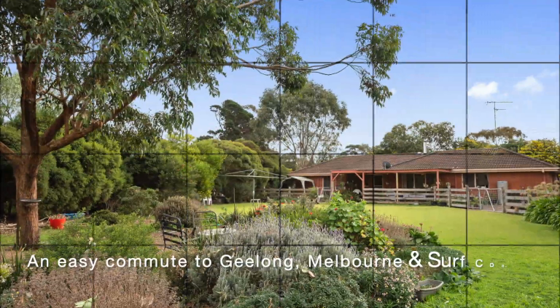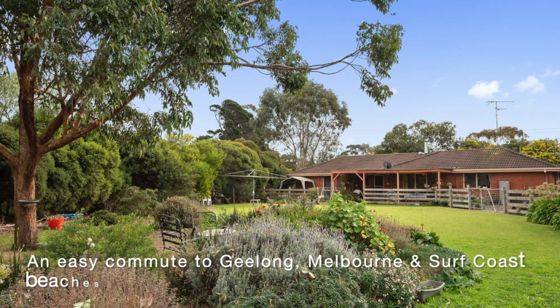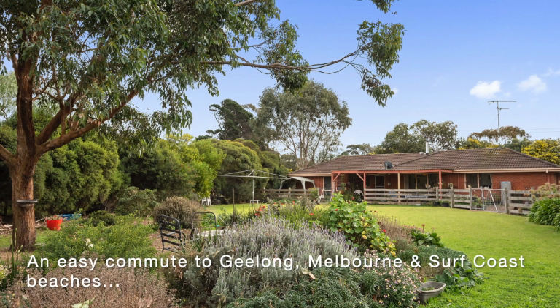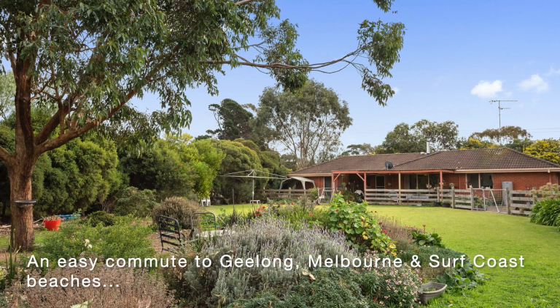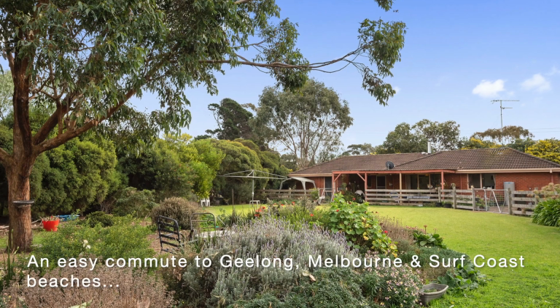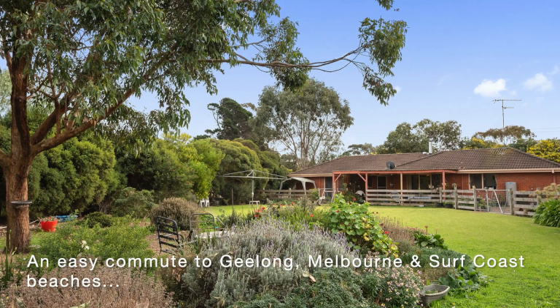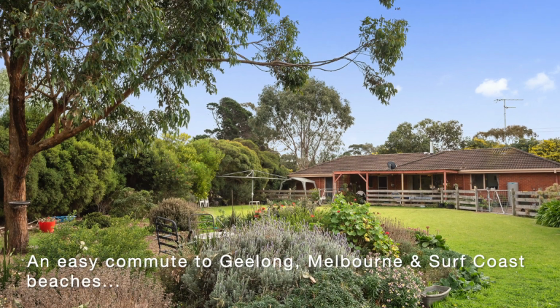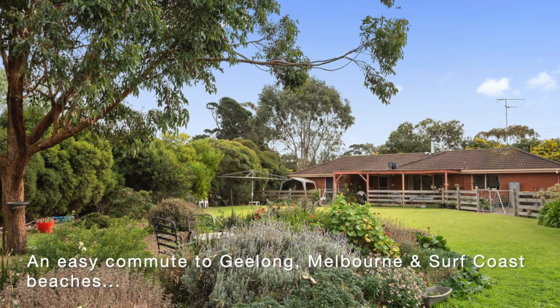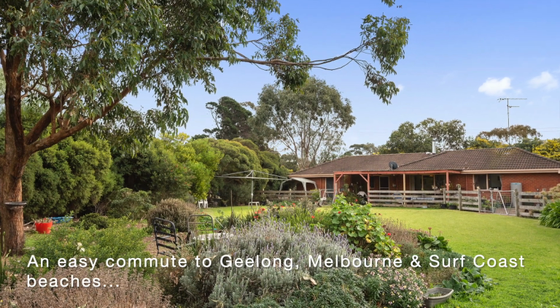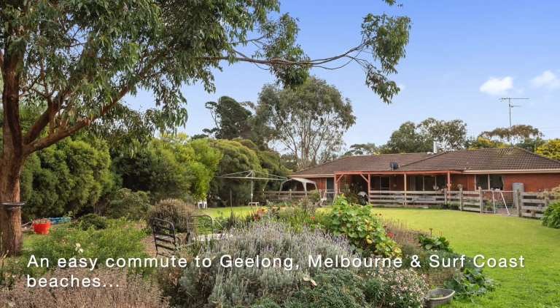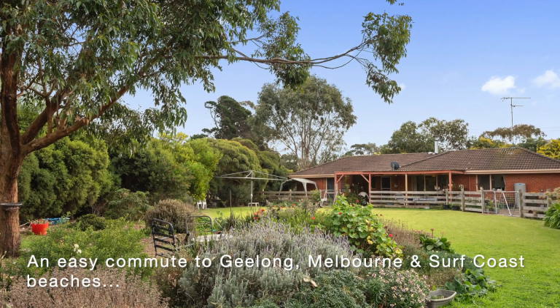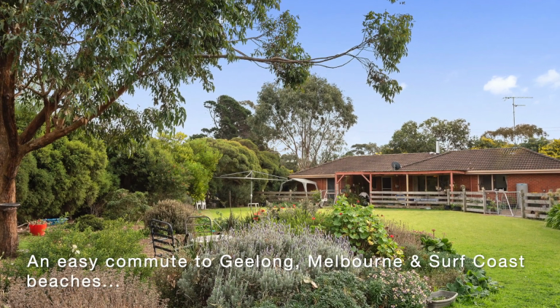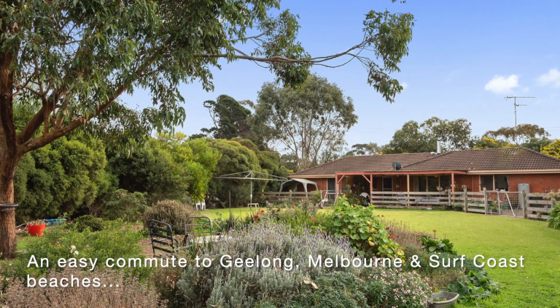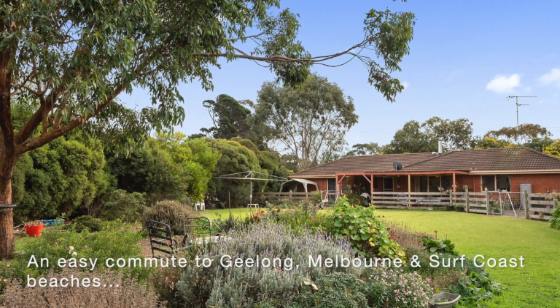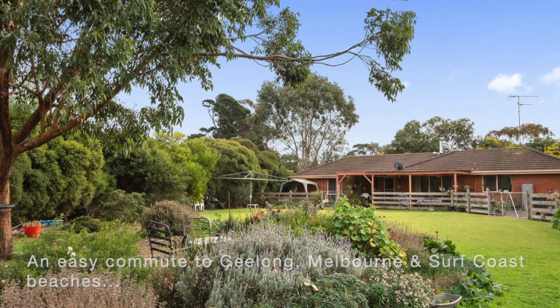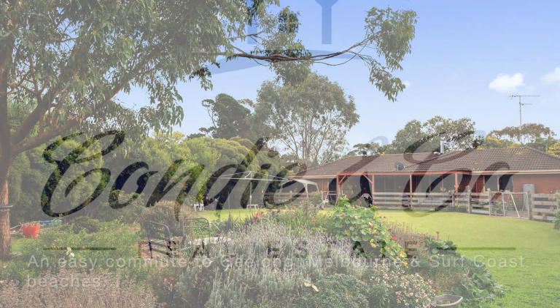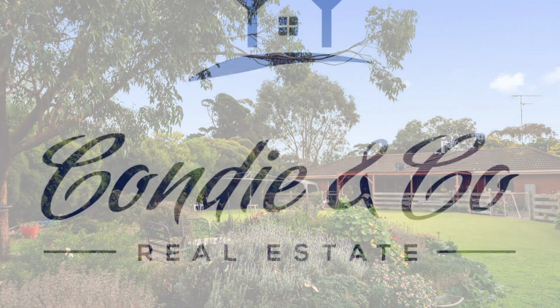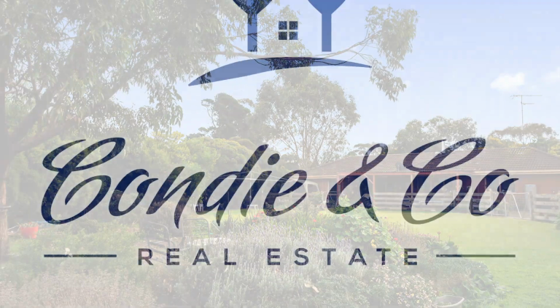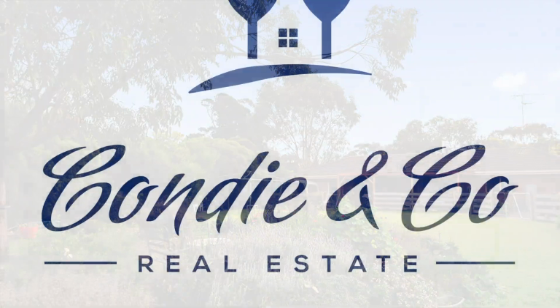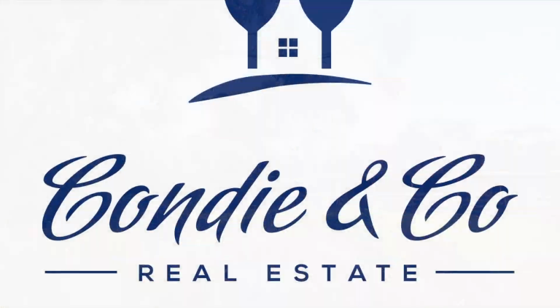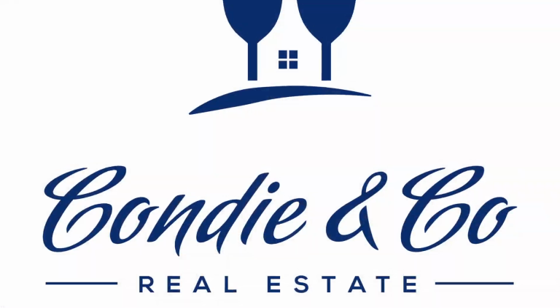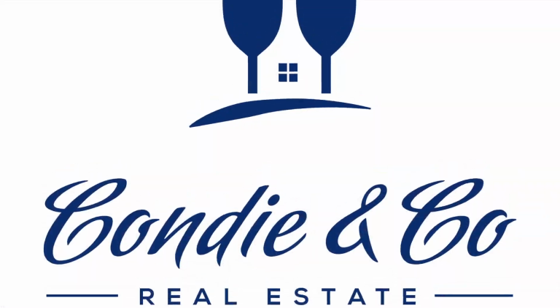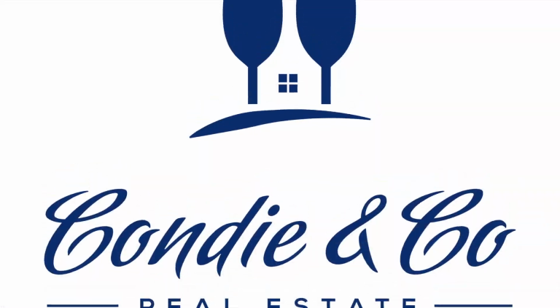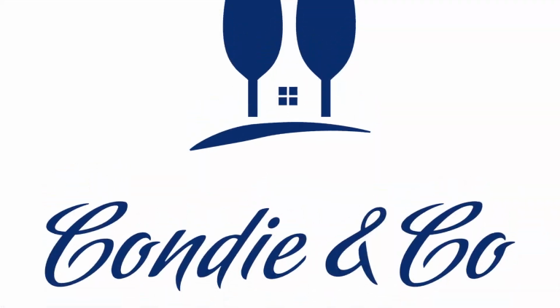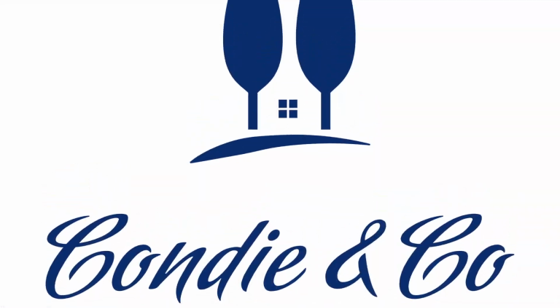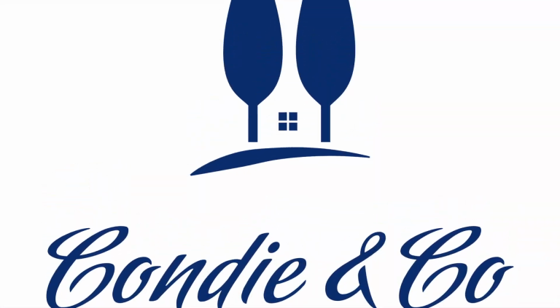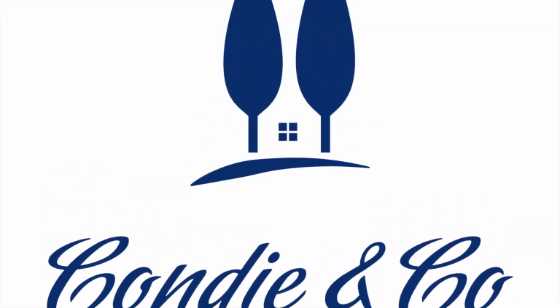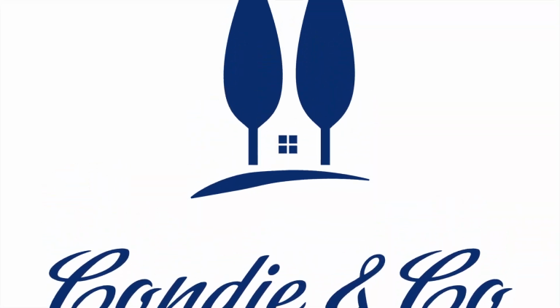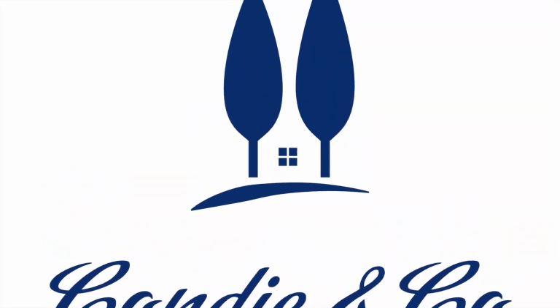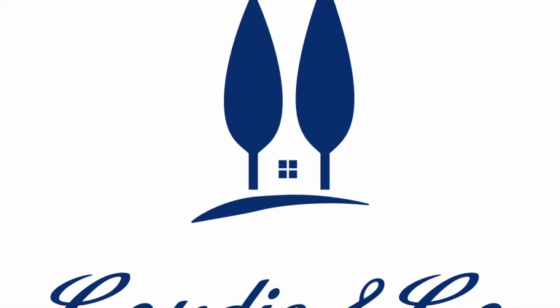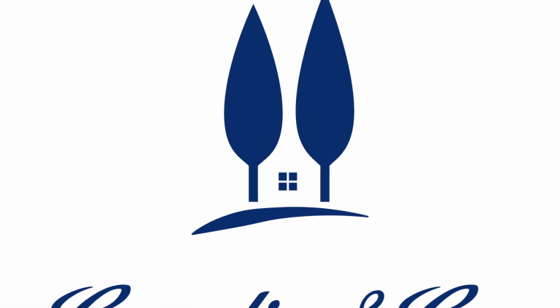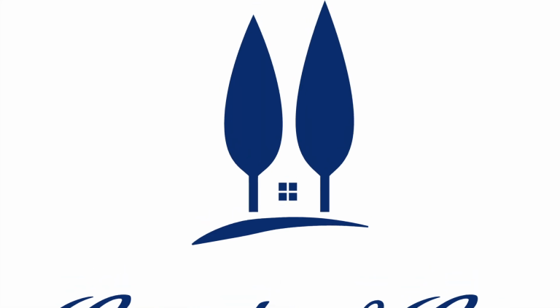For more details or inspection times, visit our website or call Simon or myself on the following numbers.